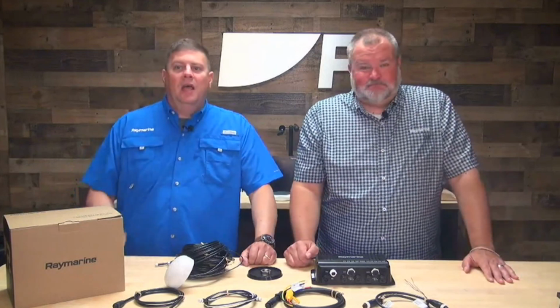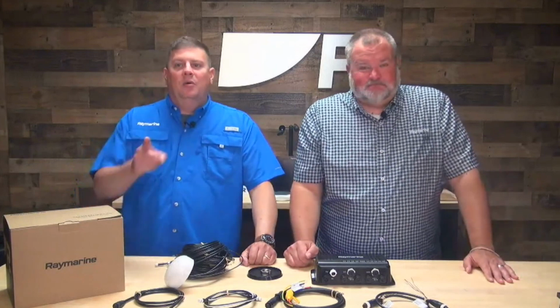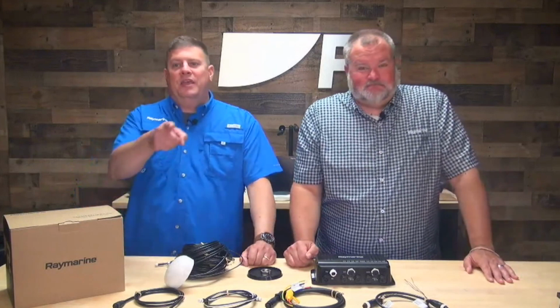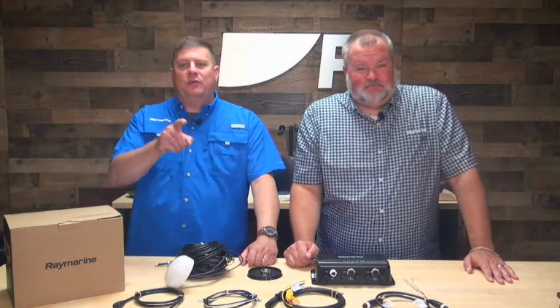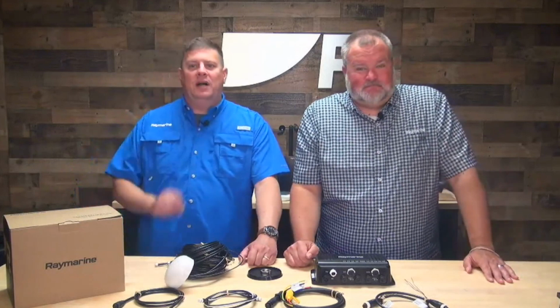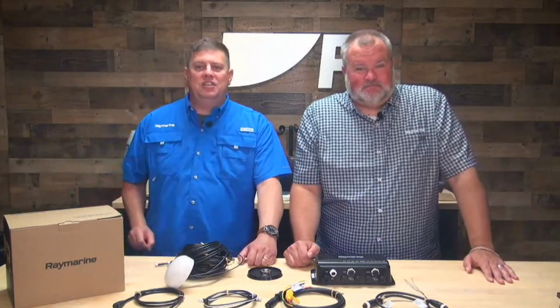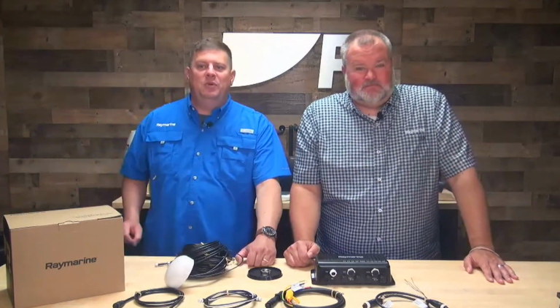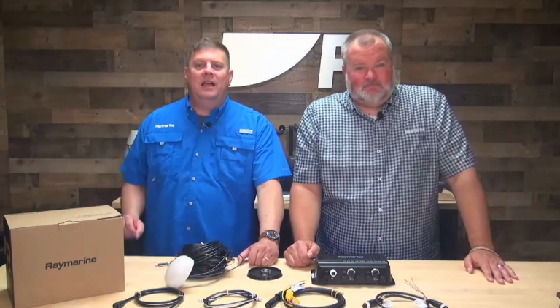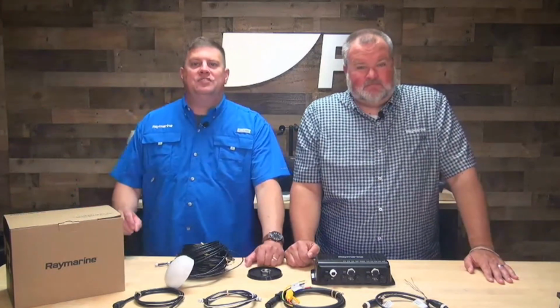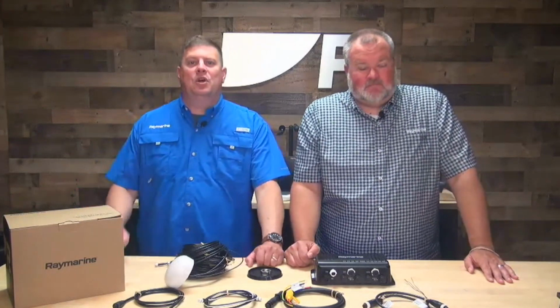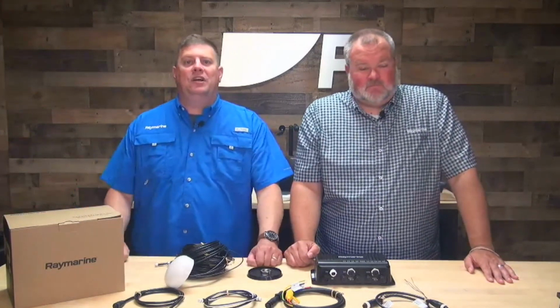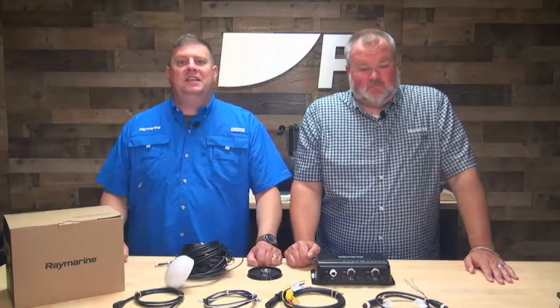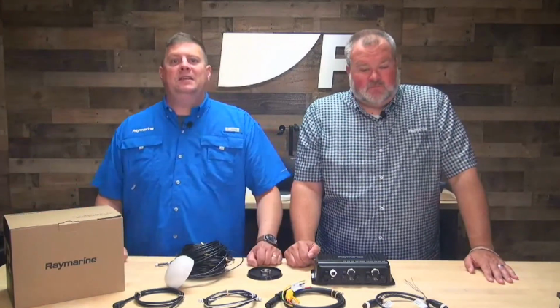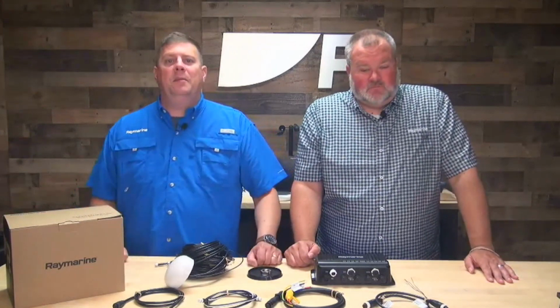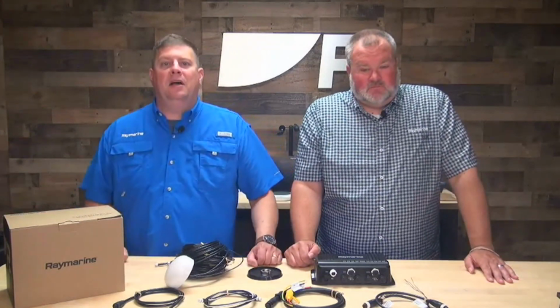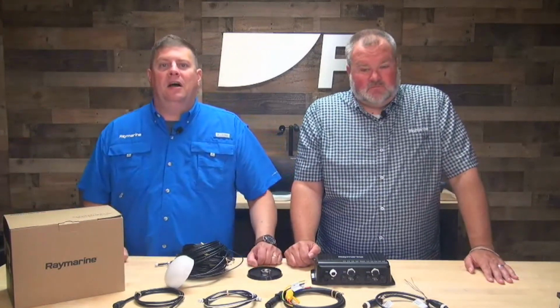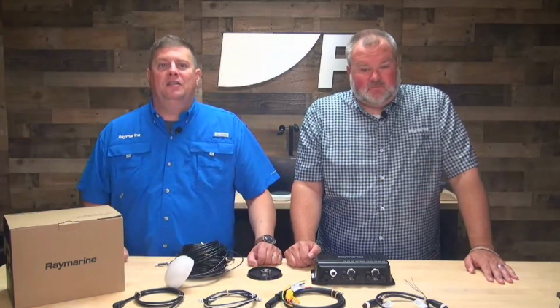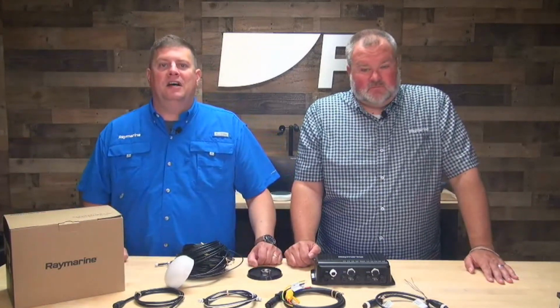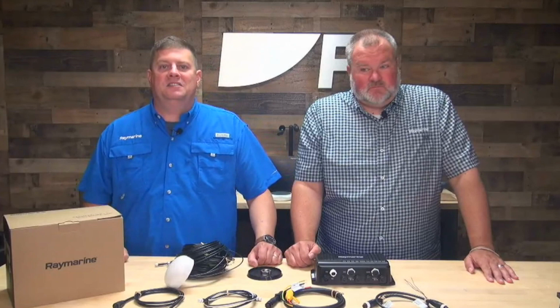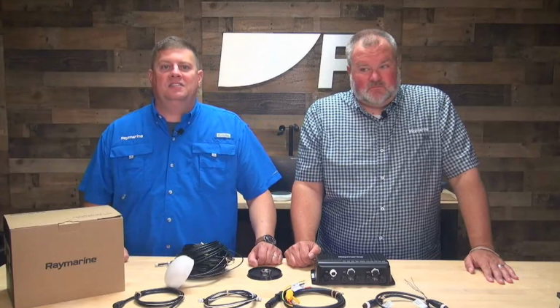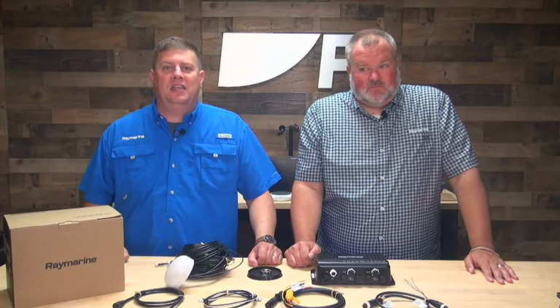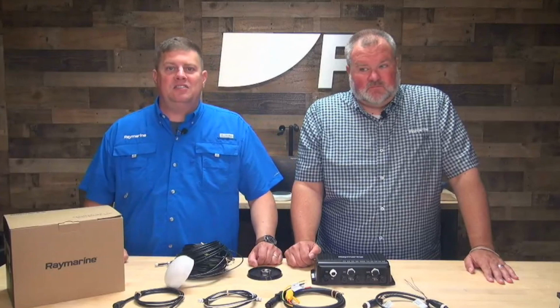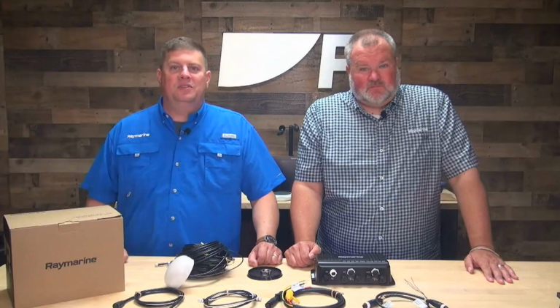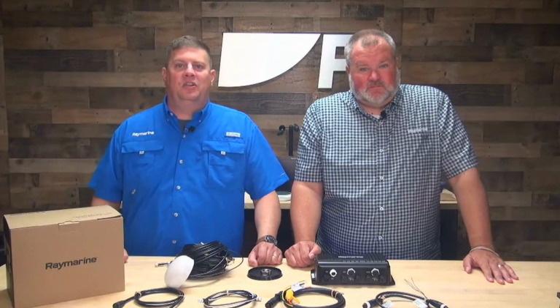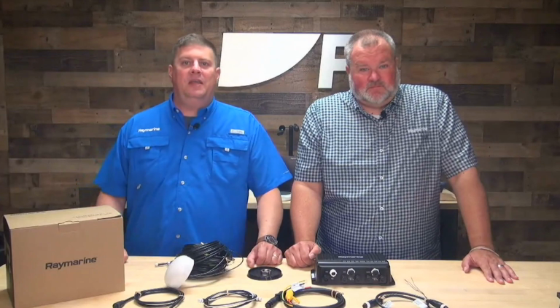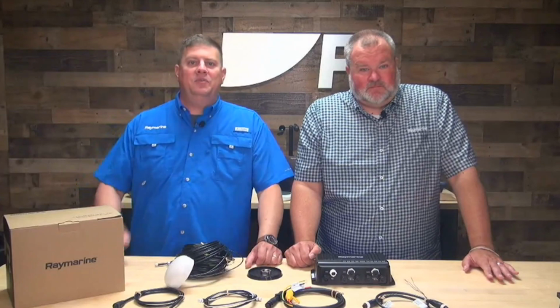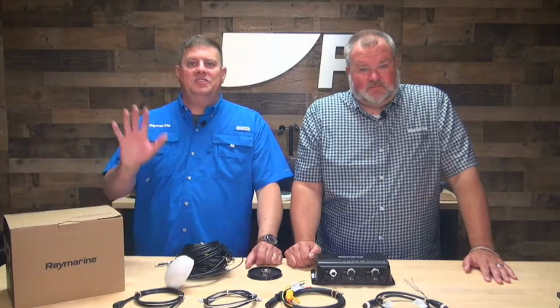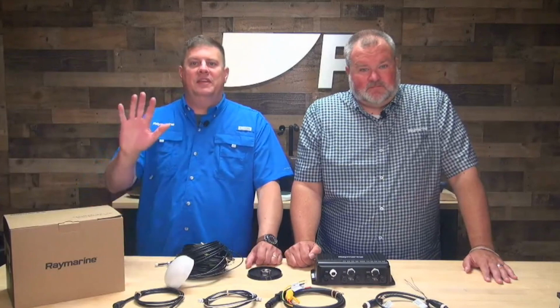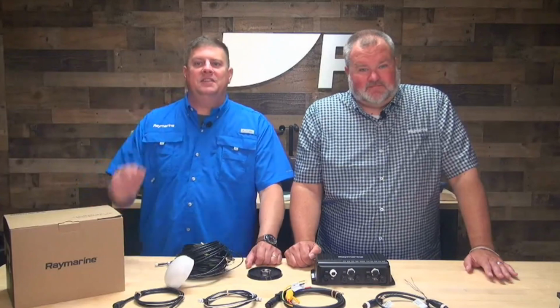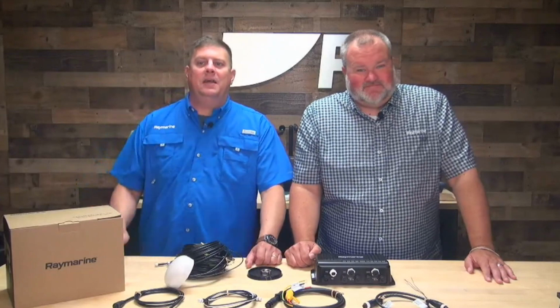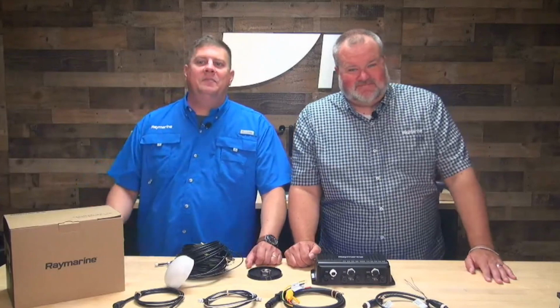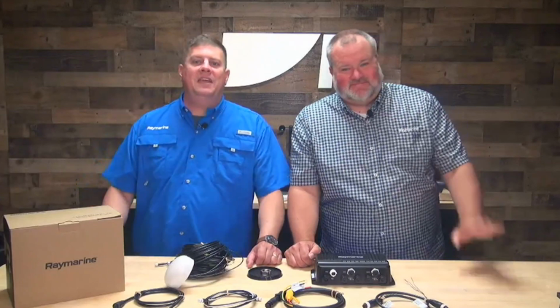Well, thanks for watching. We'll have some more content coming on Yacht Sense Link, so until then we'll see you next time.